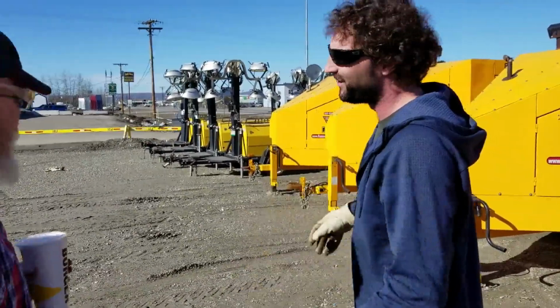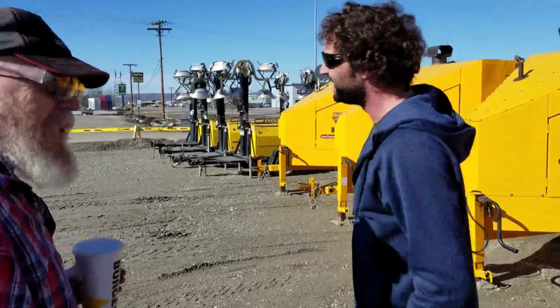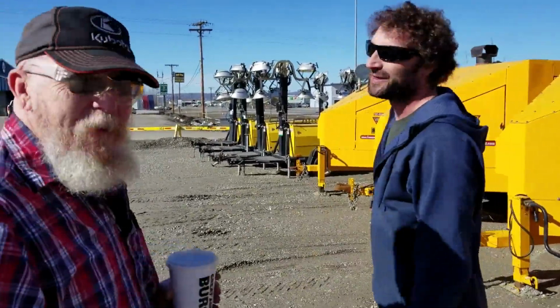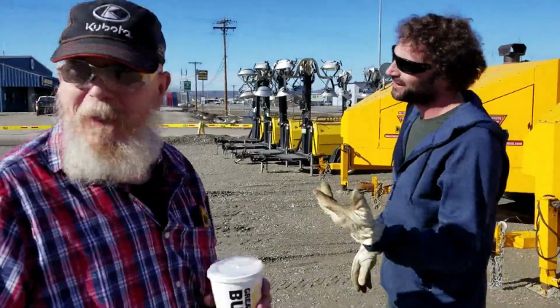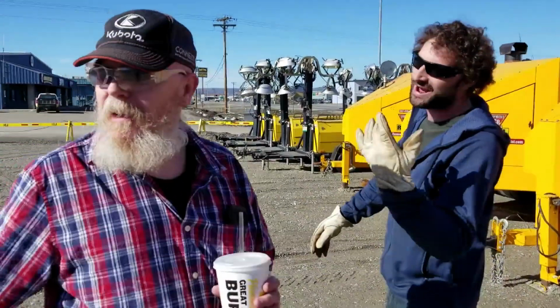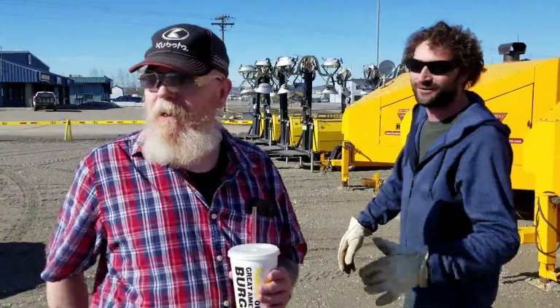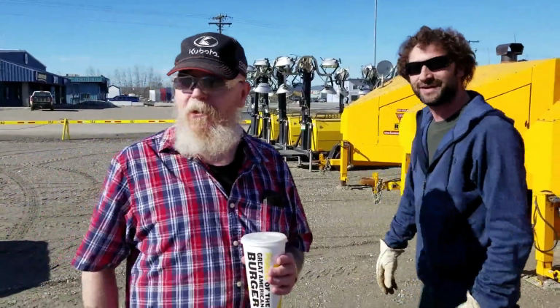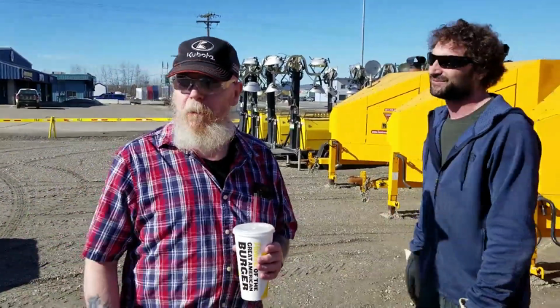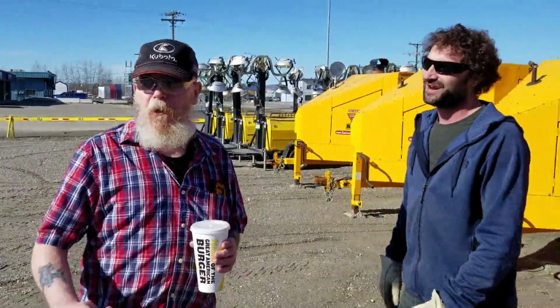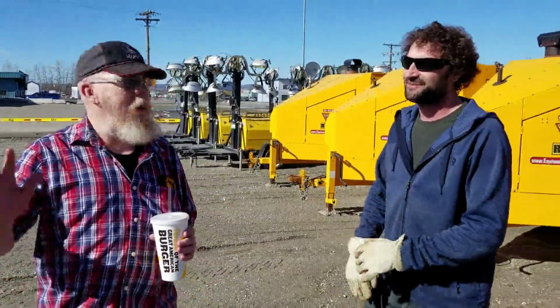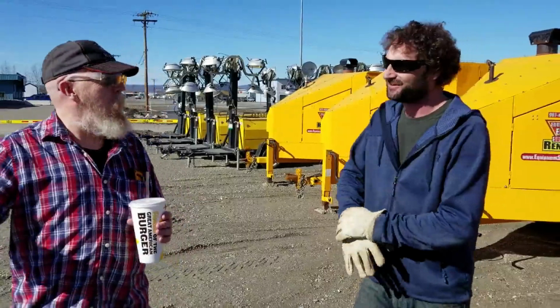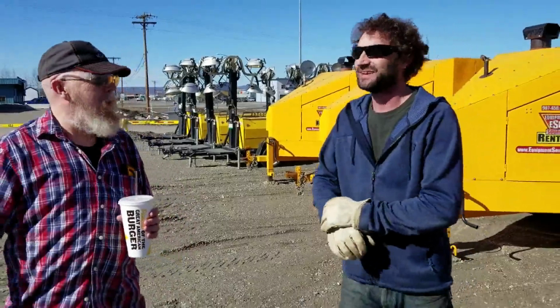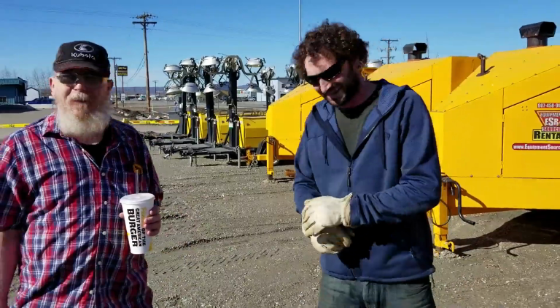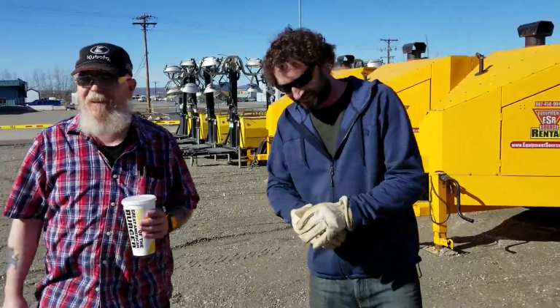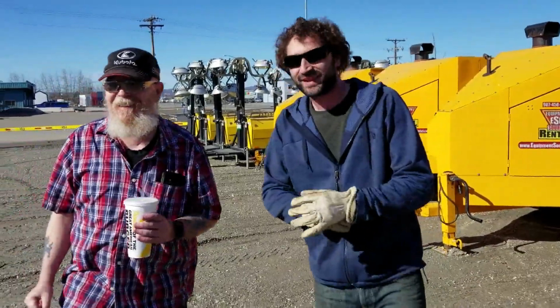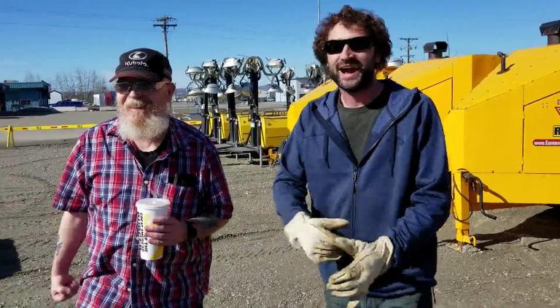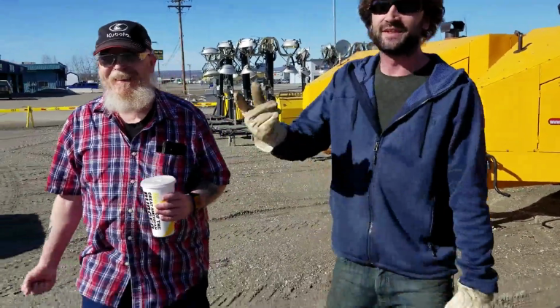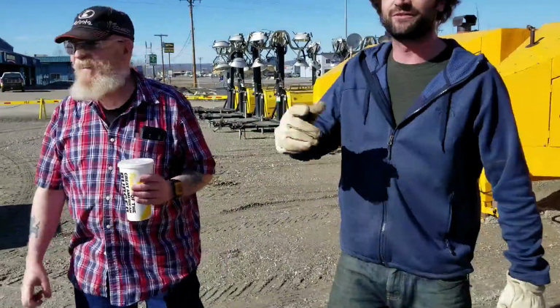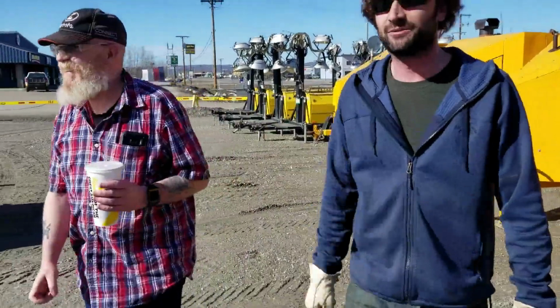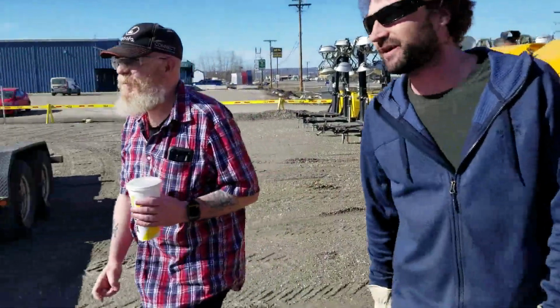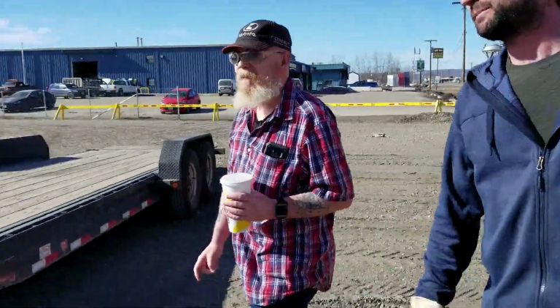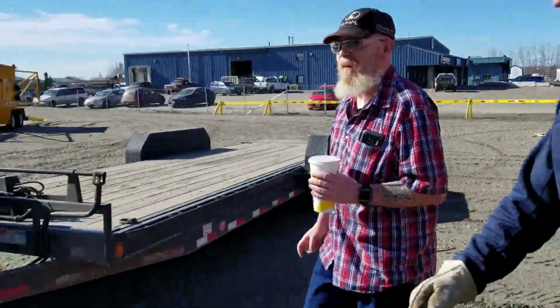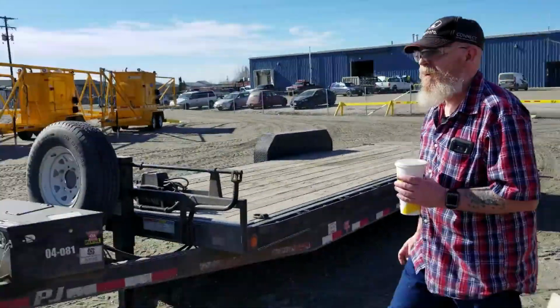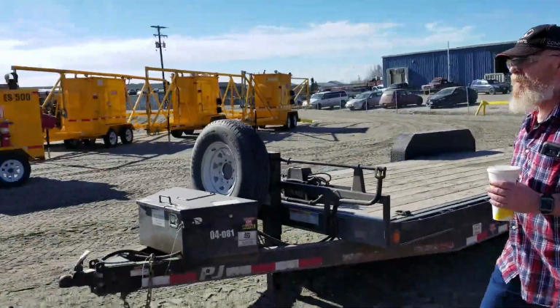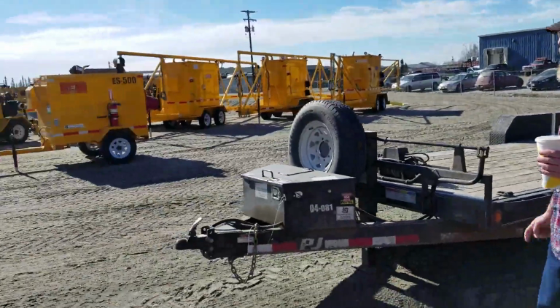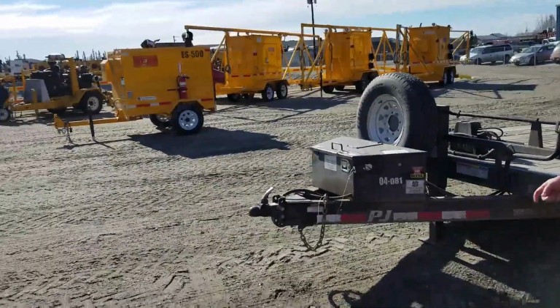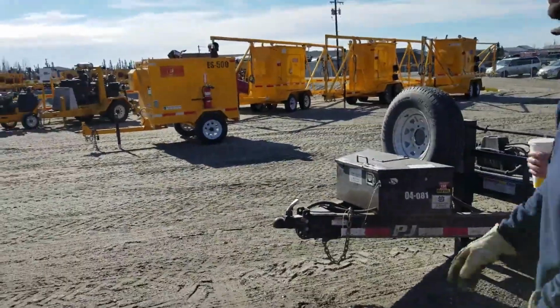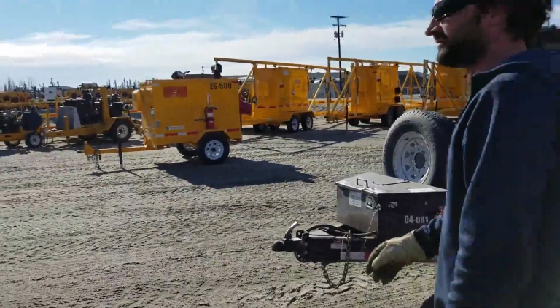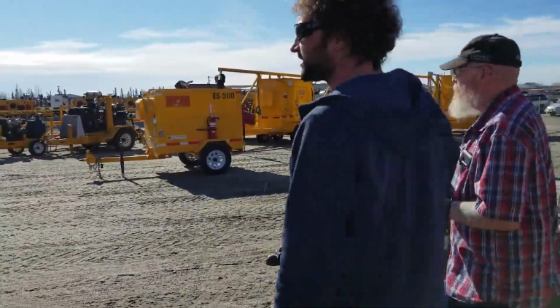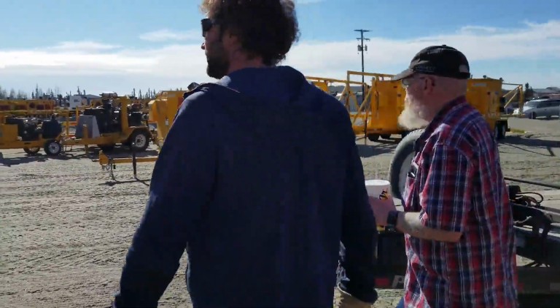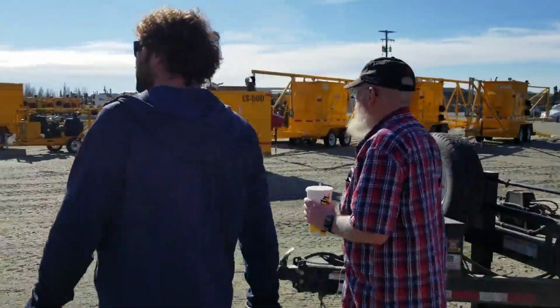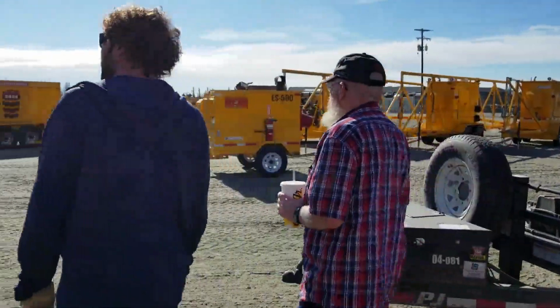It seems like you guys are Kubota people. And then over here we've got our pumps — we manufacture all of these as well.